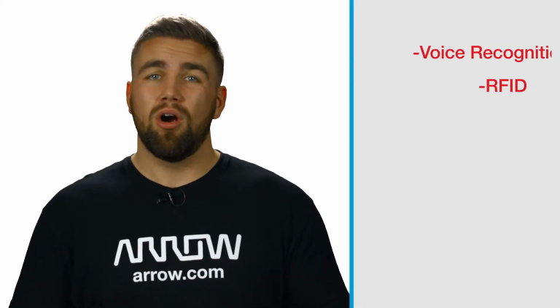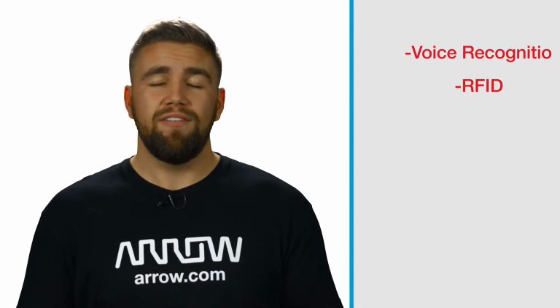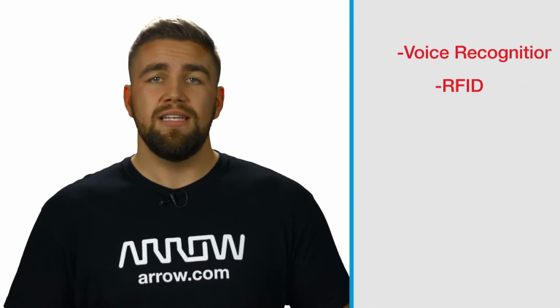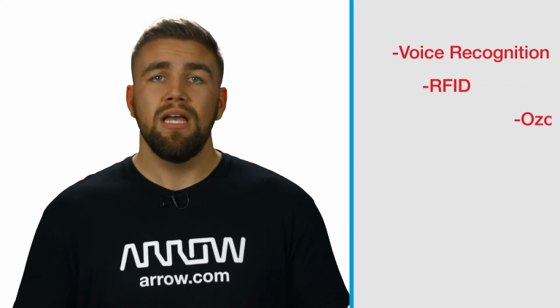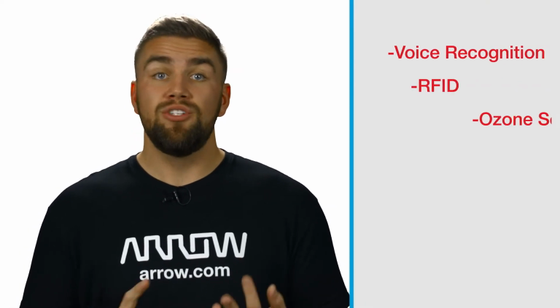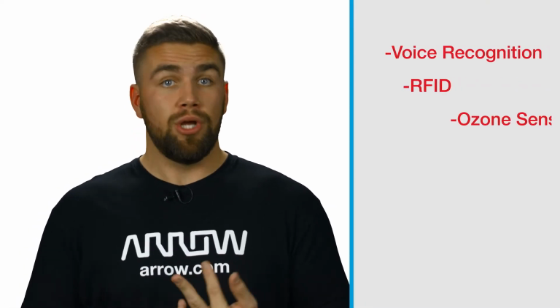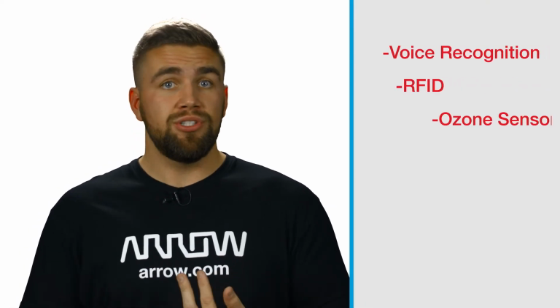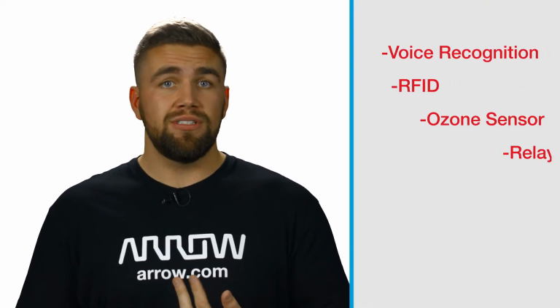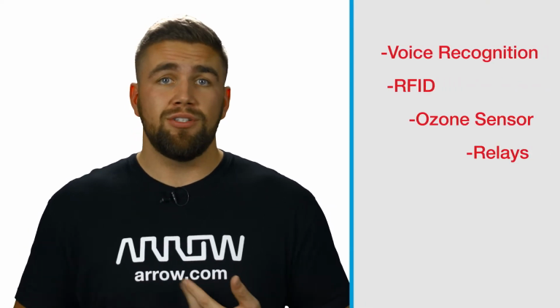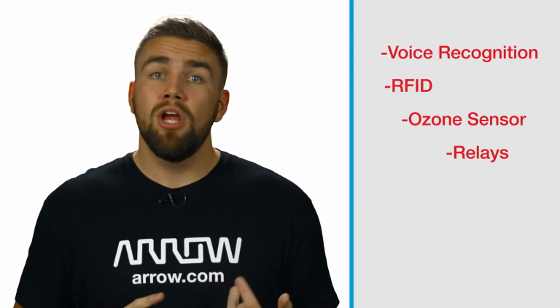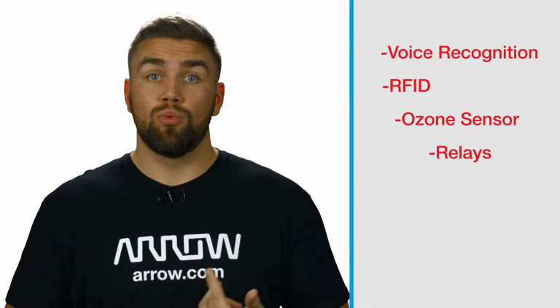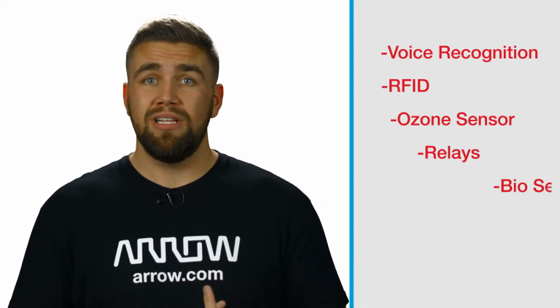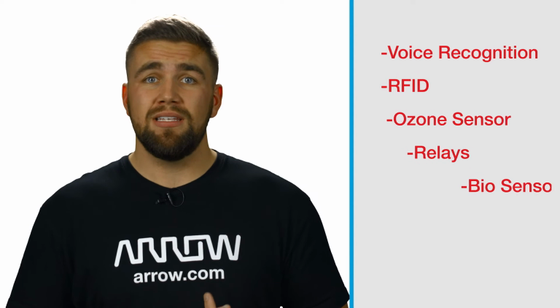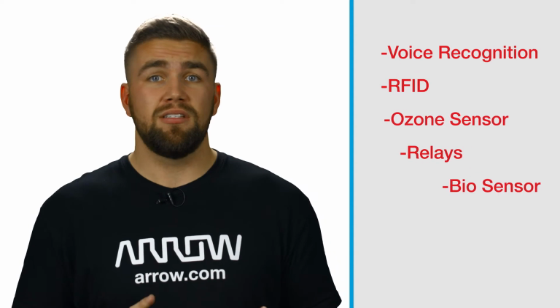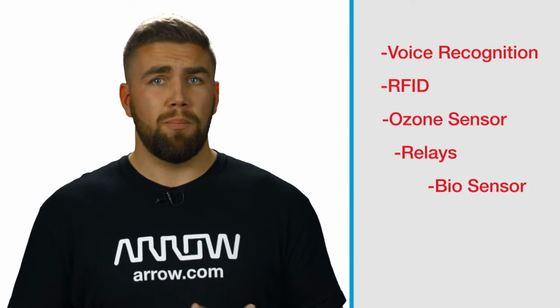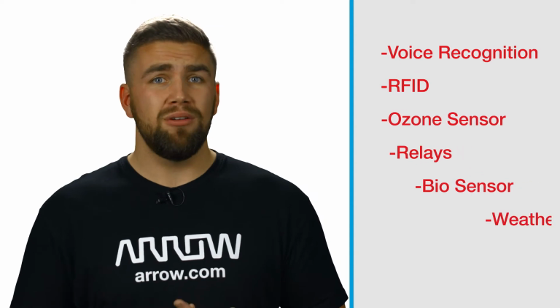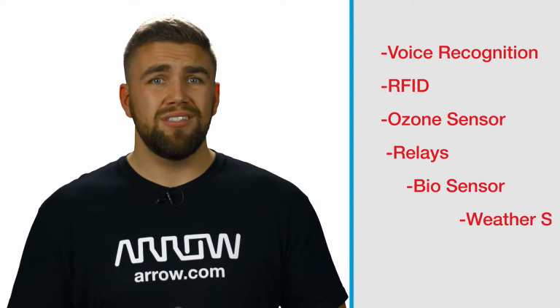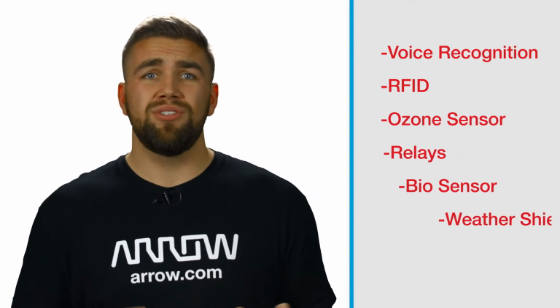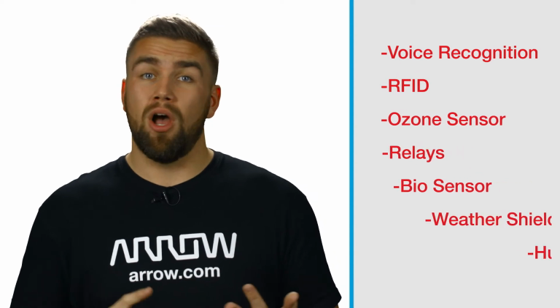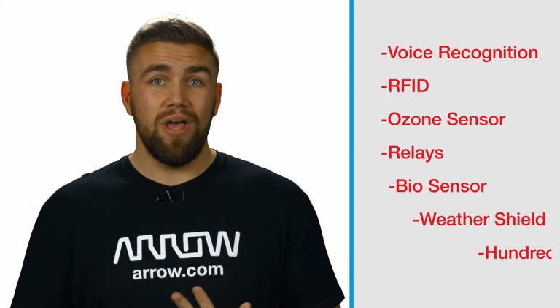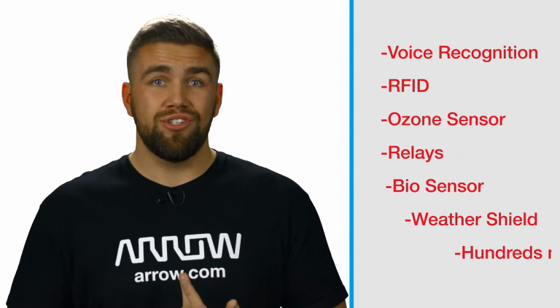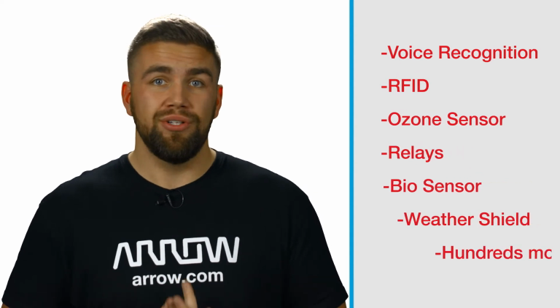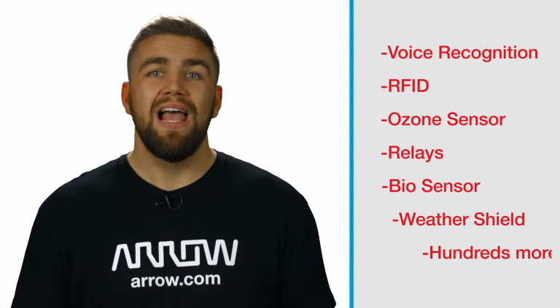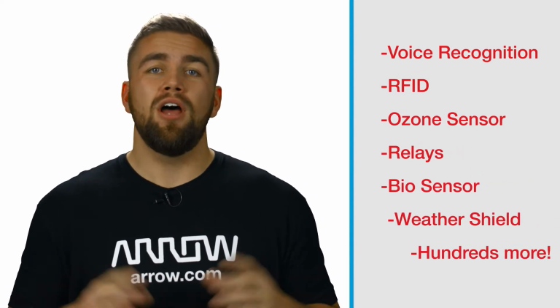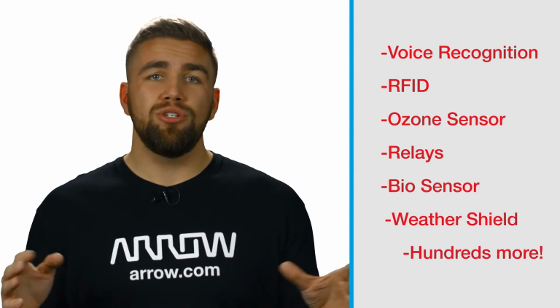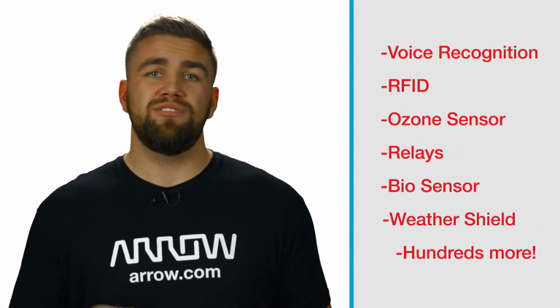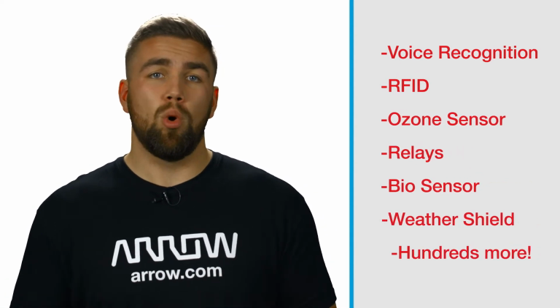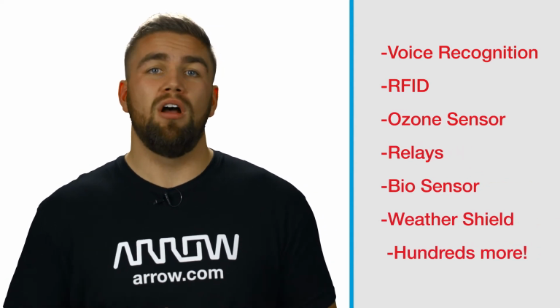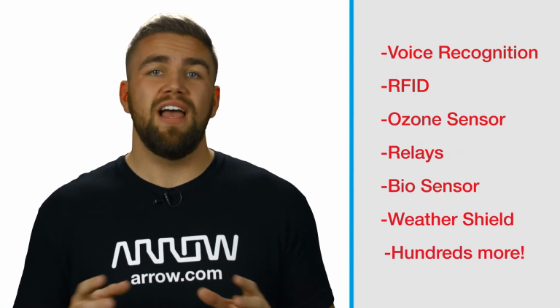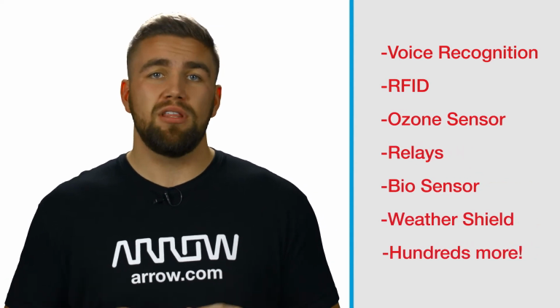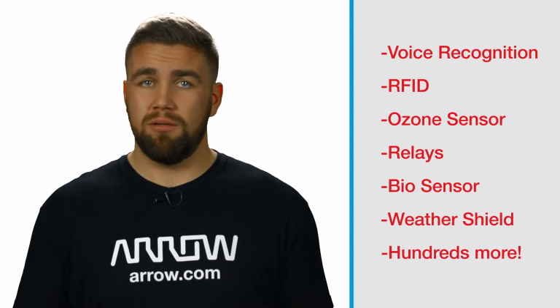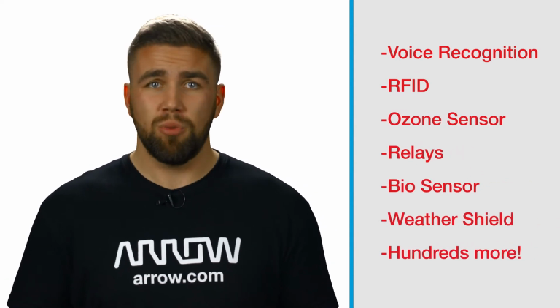The MicroE ClickBoard ecosystem consists of anything from voice recognition, to RFID, to an ozone sensor, to relays, to biosensors, a weather shield, and hundreds more of everything in between.